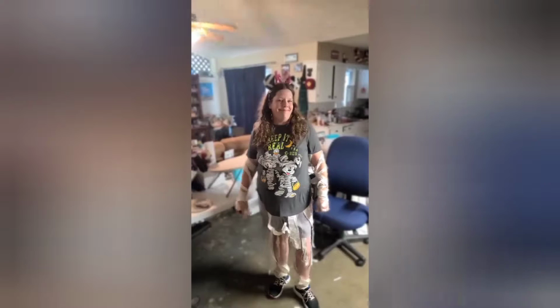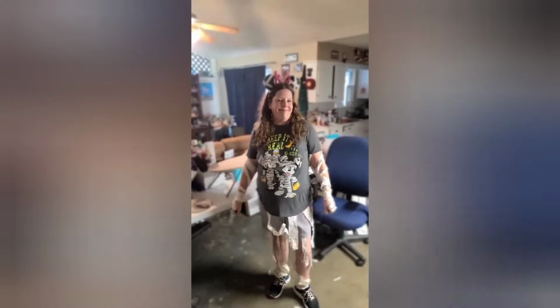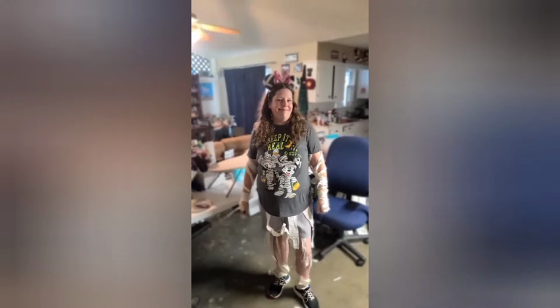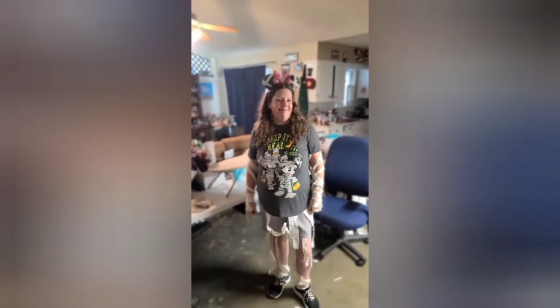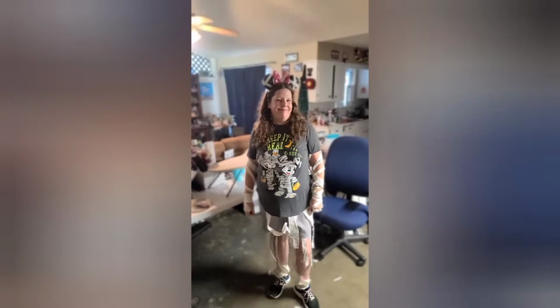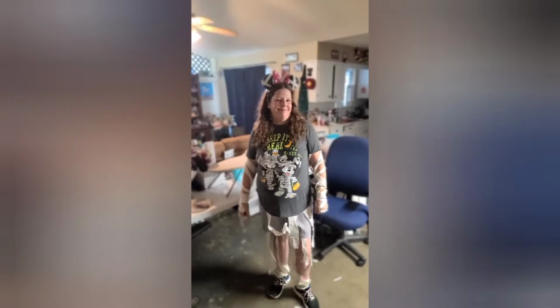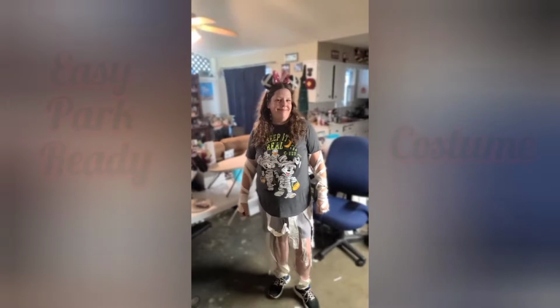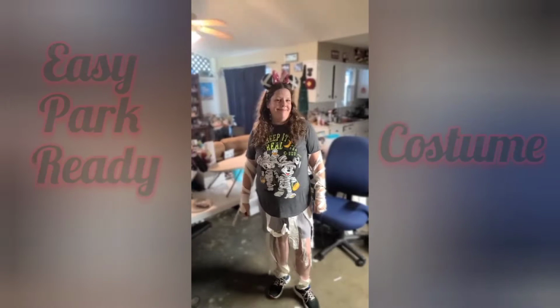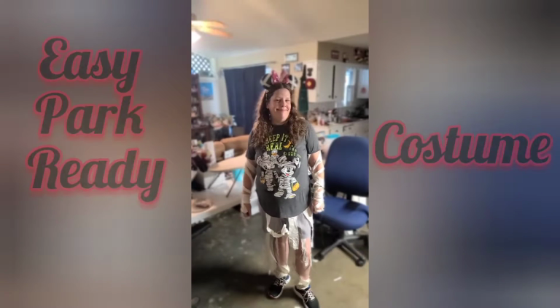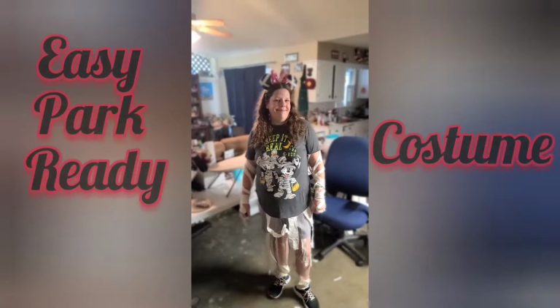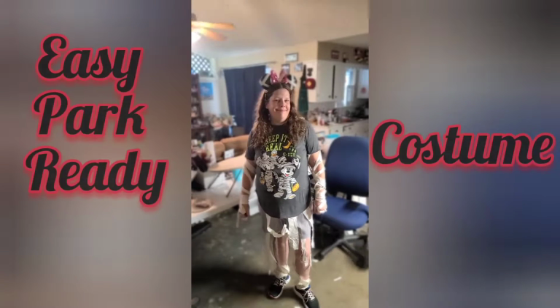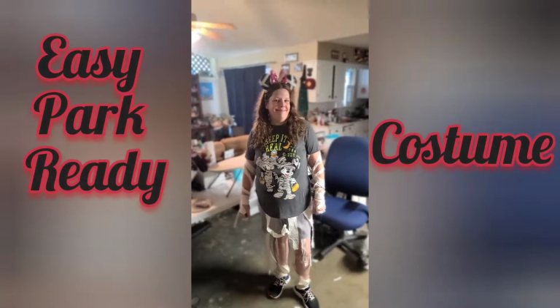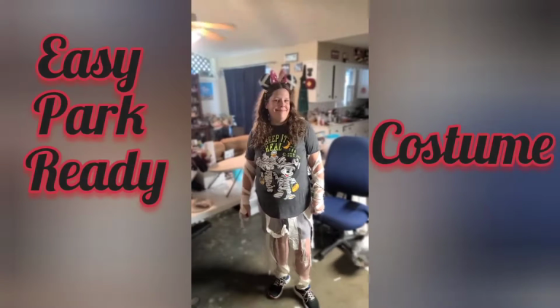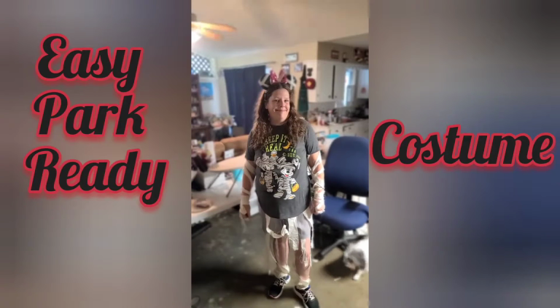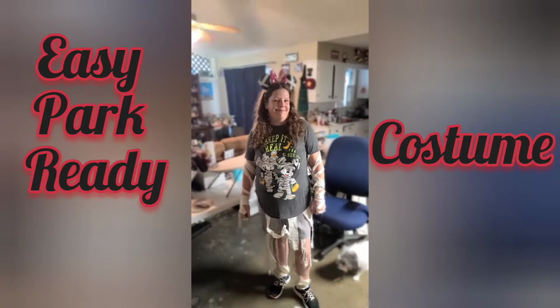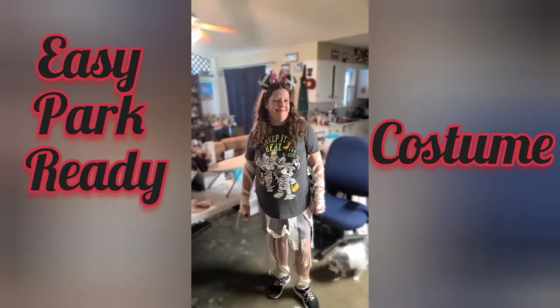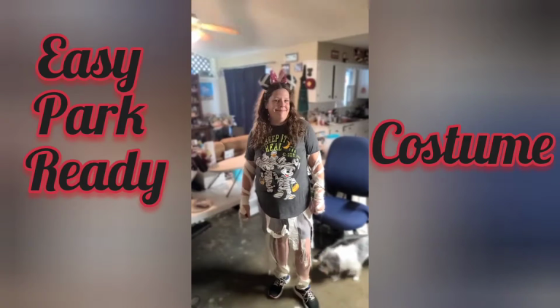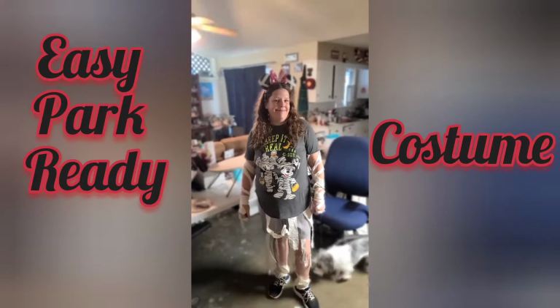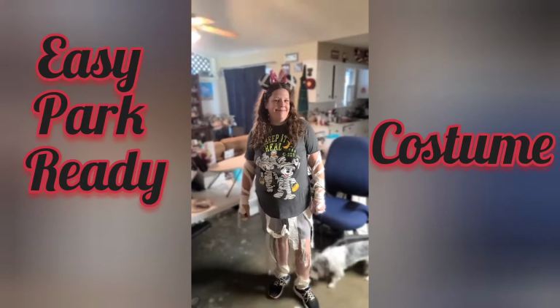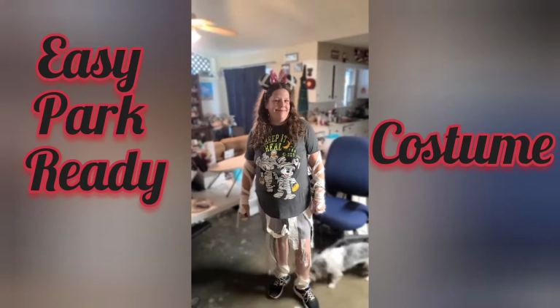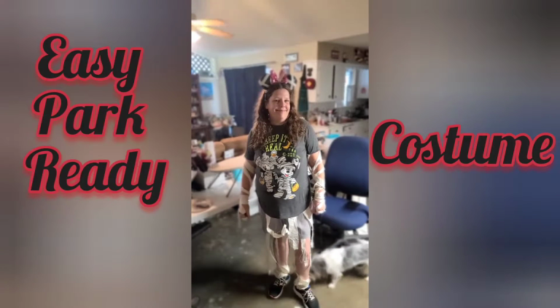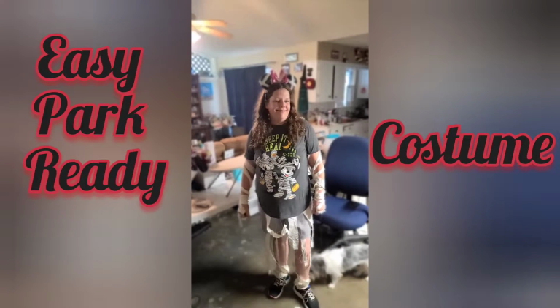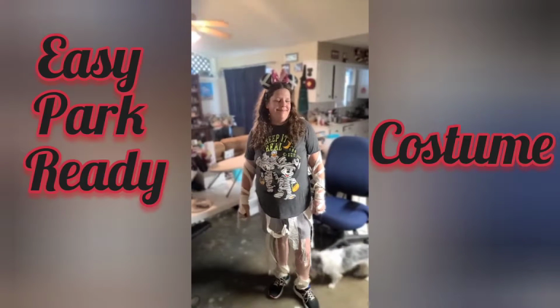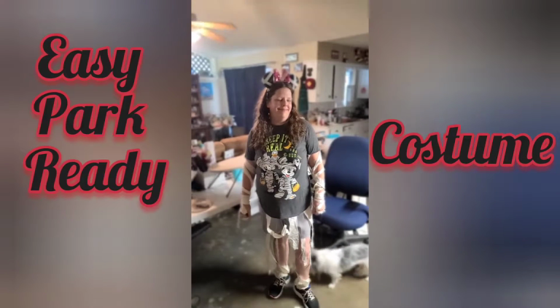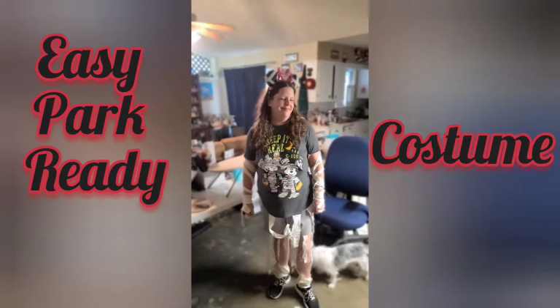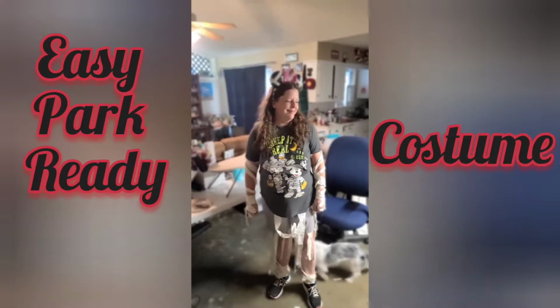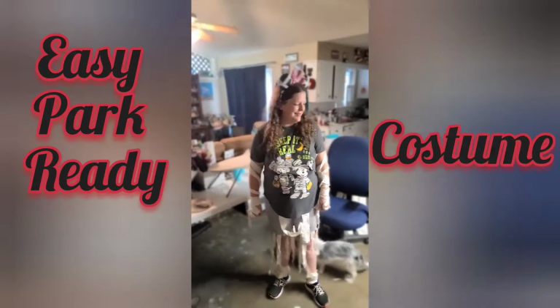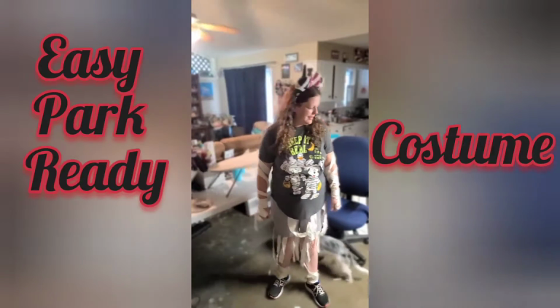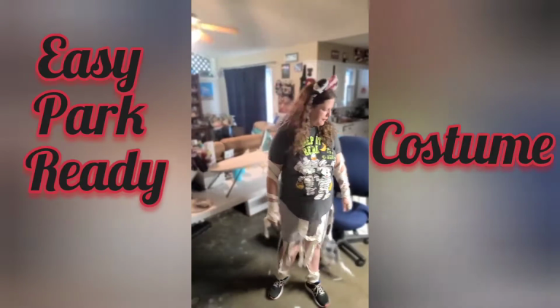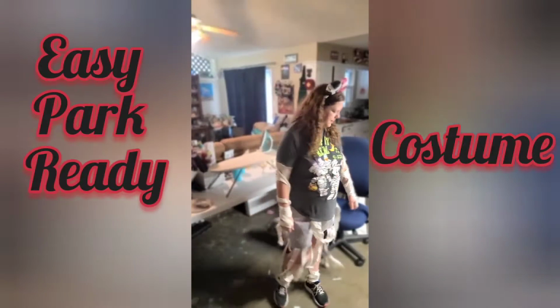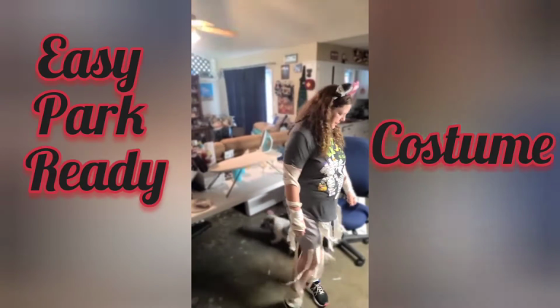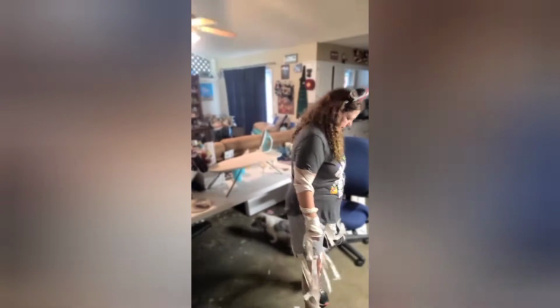It's time for Boo Bash, and I don't think my puppy's very impressed.